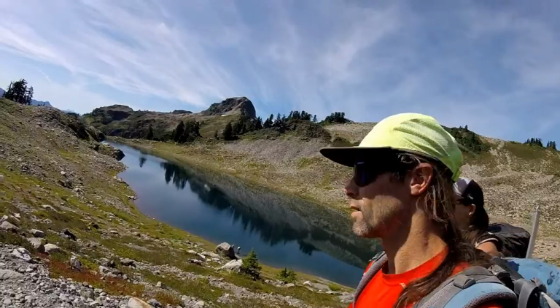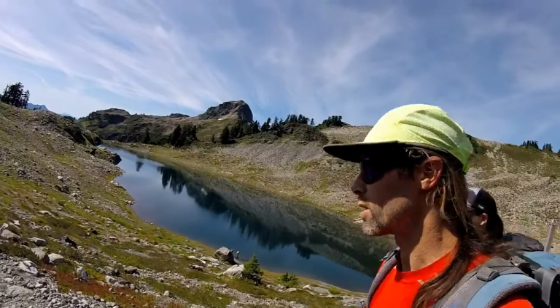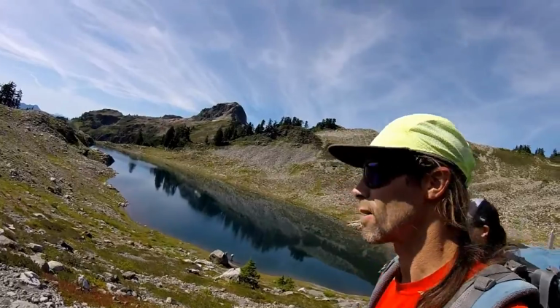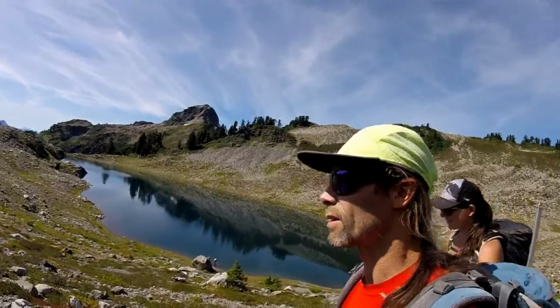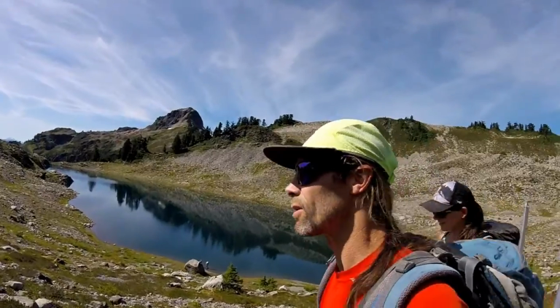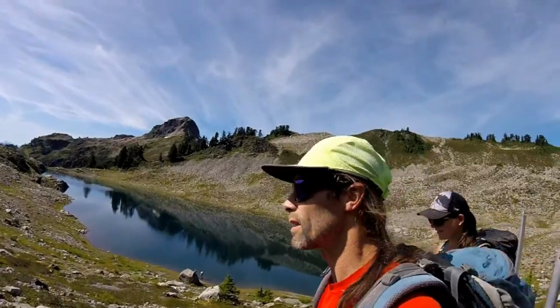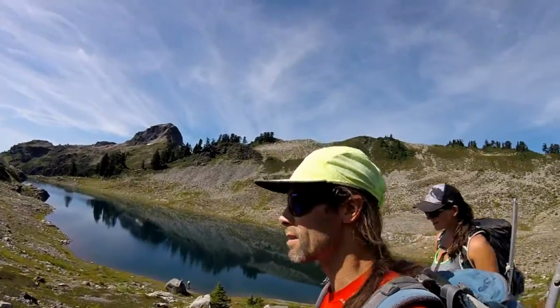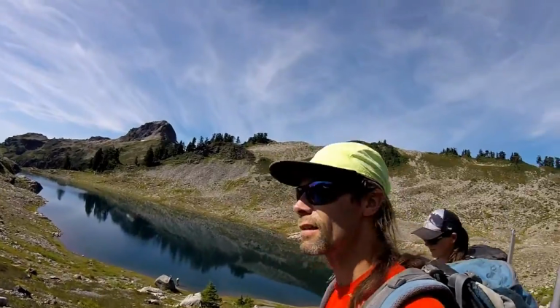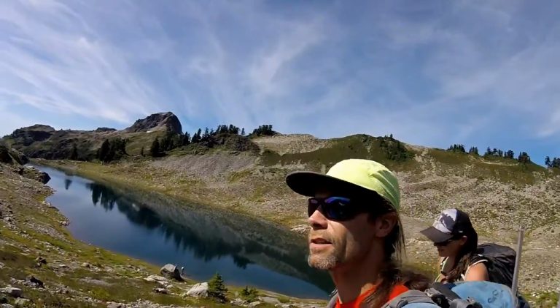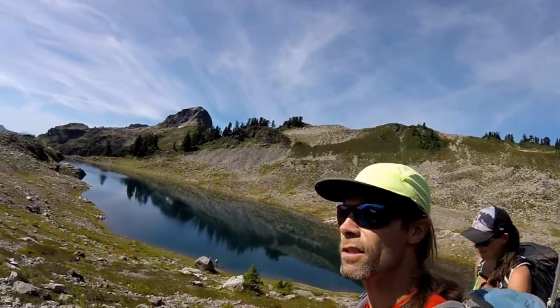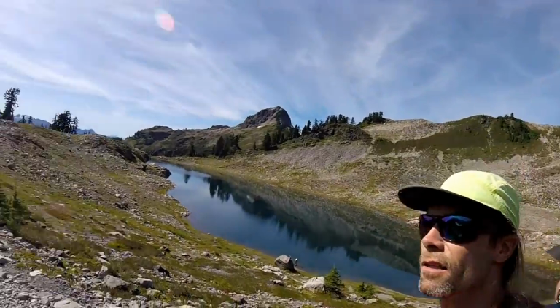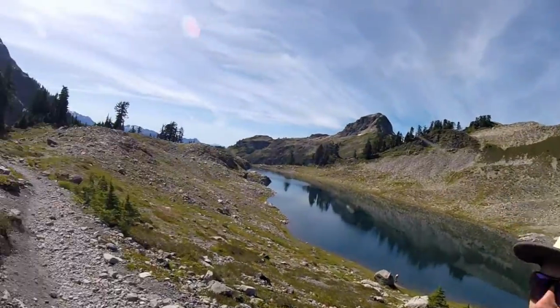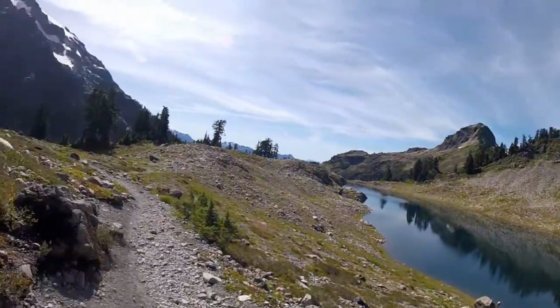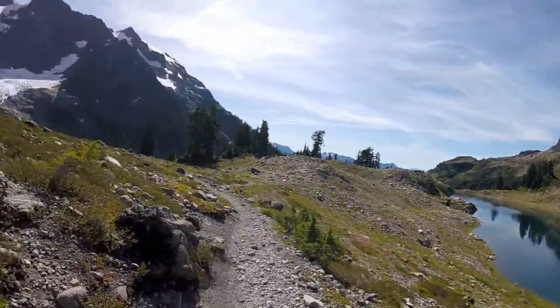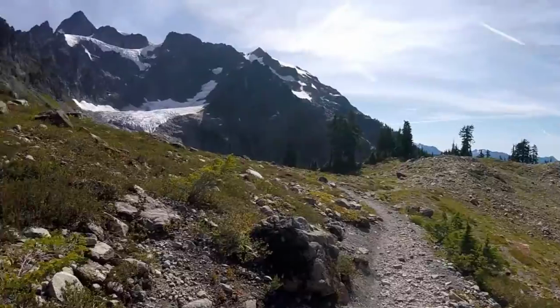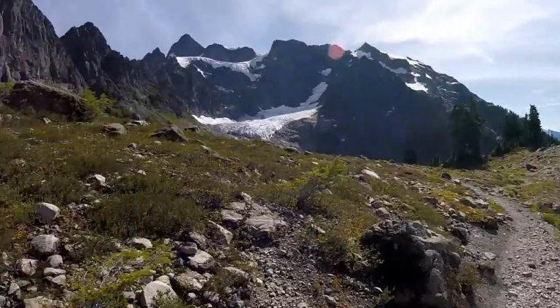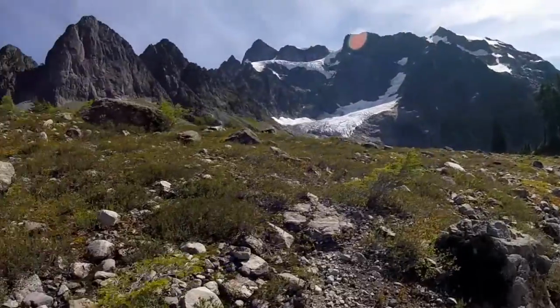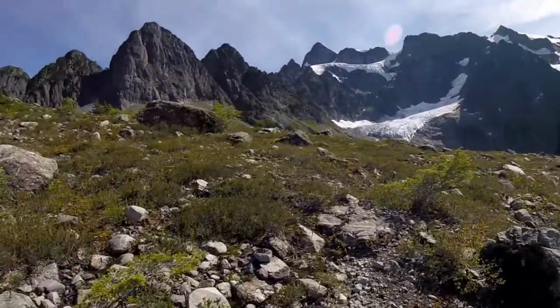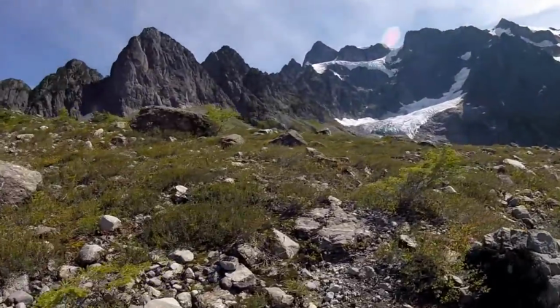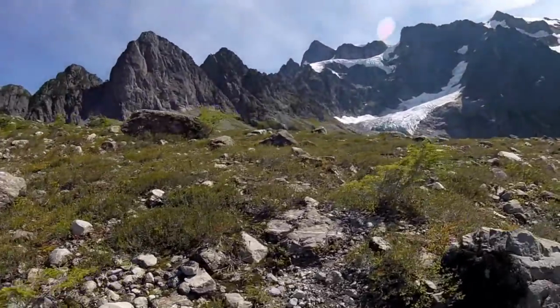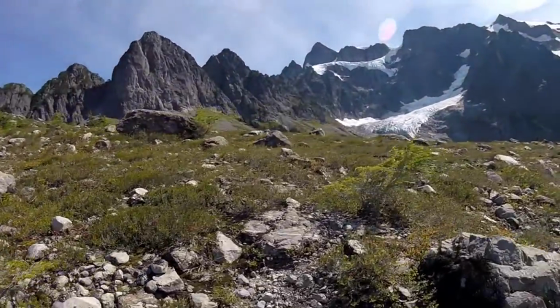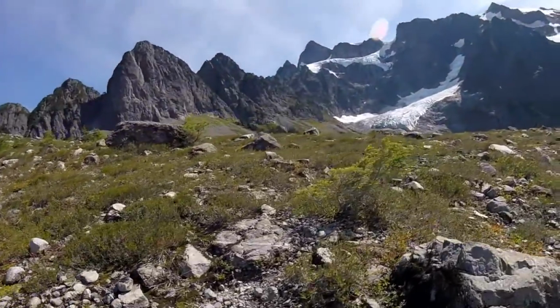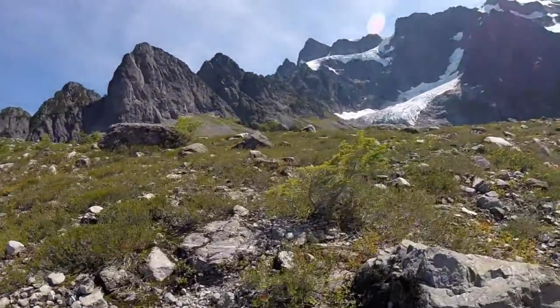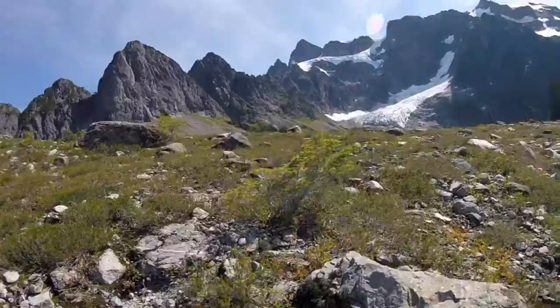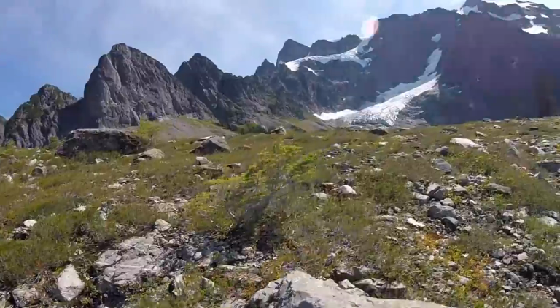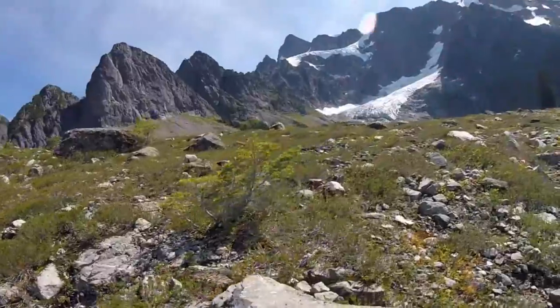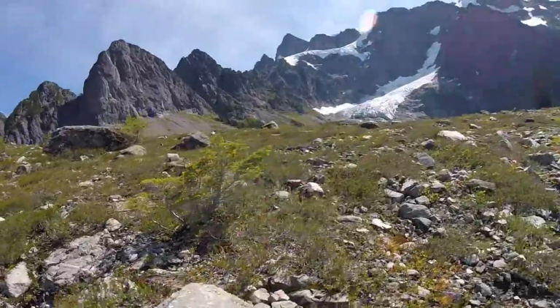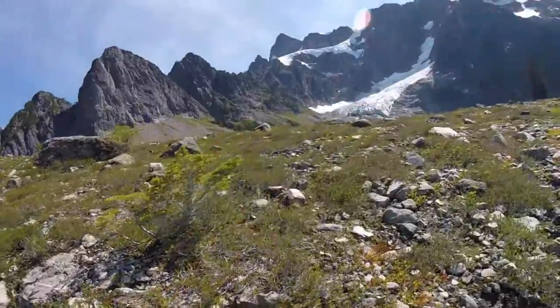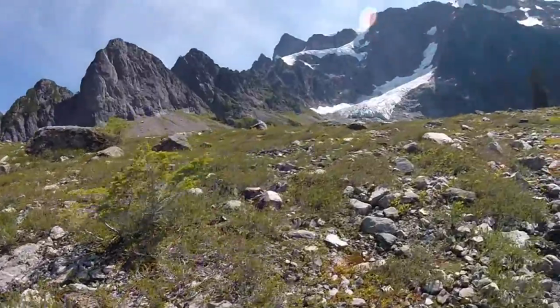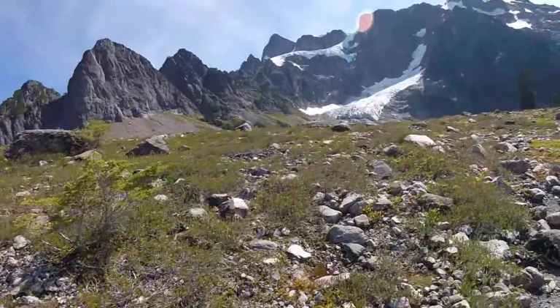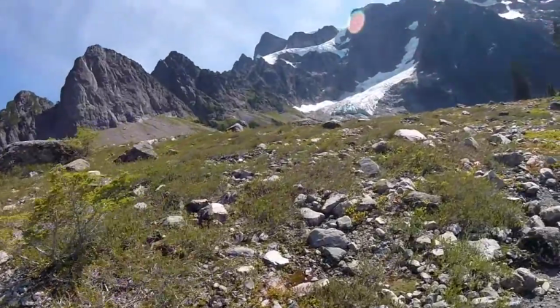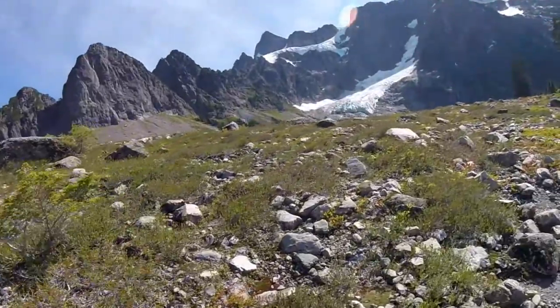Just around the corner here is the glacier, in all its glory.